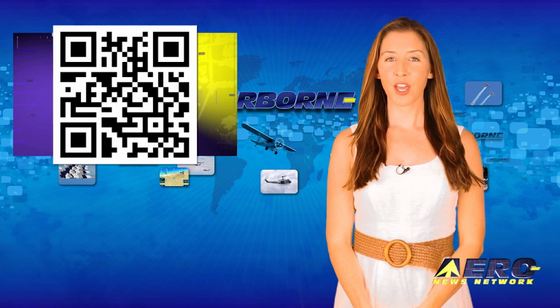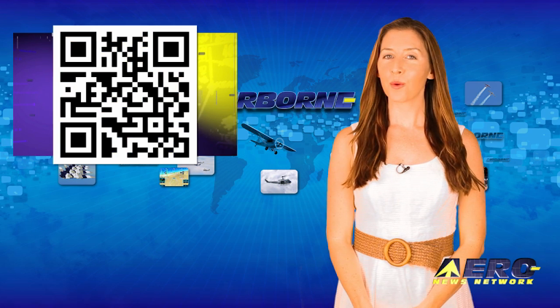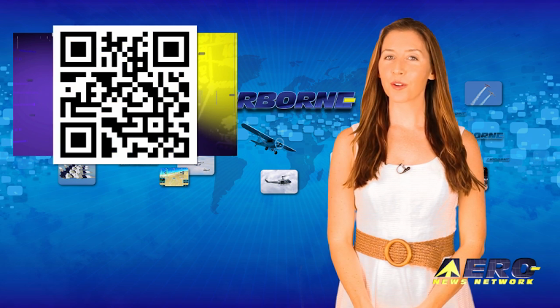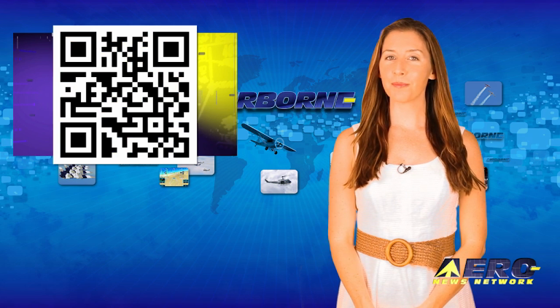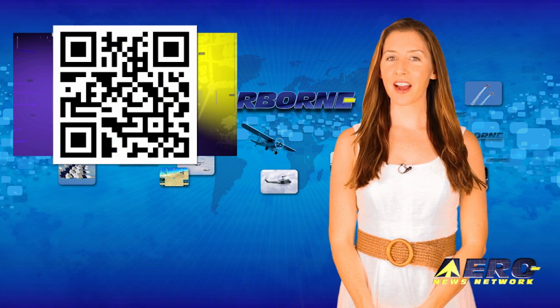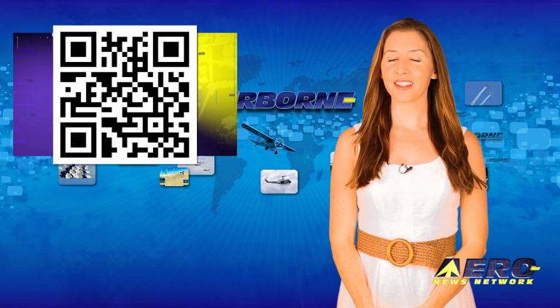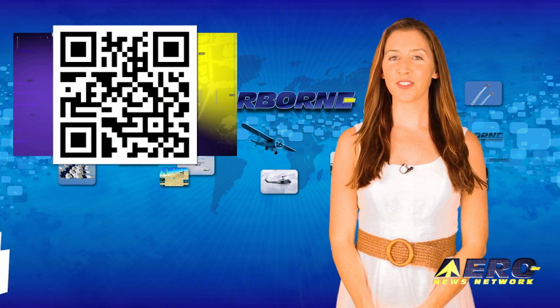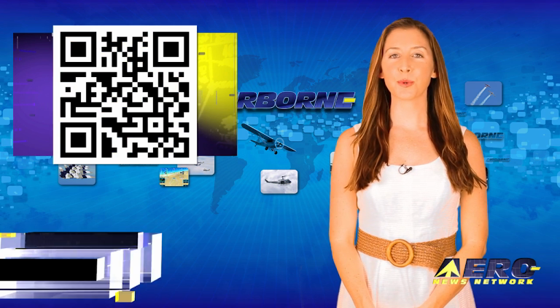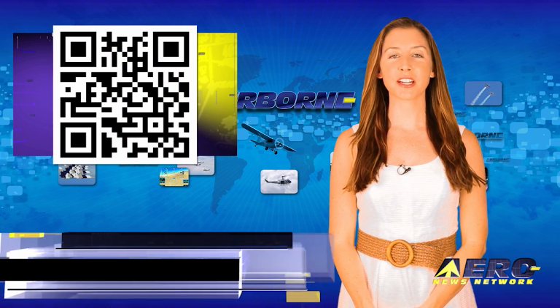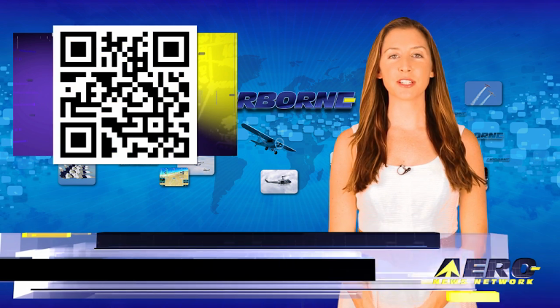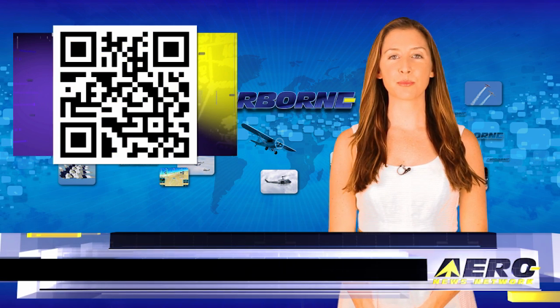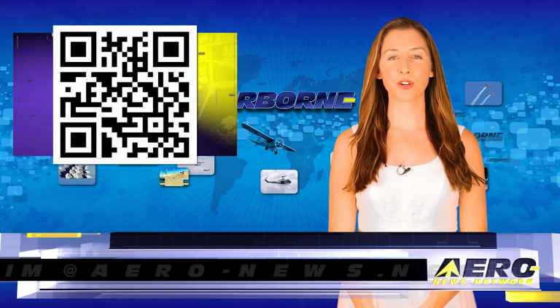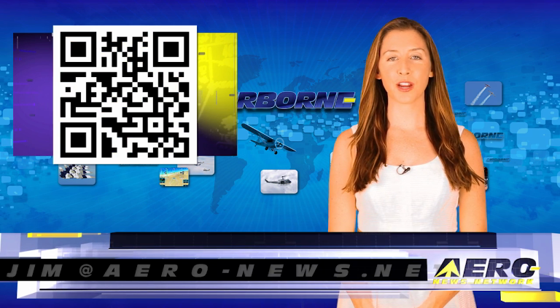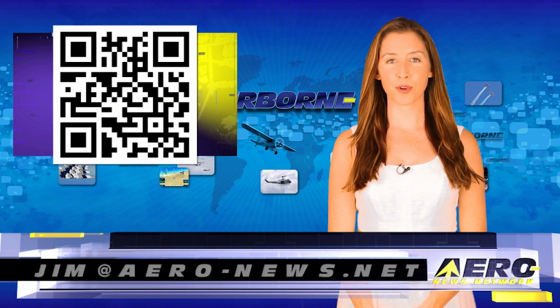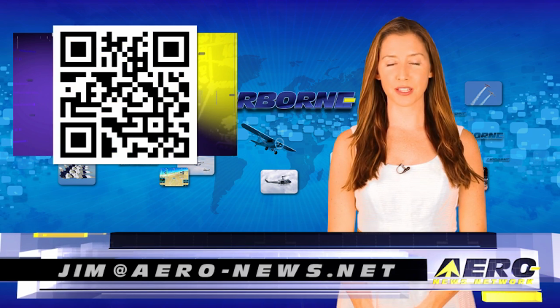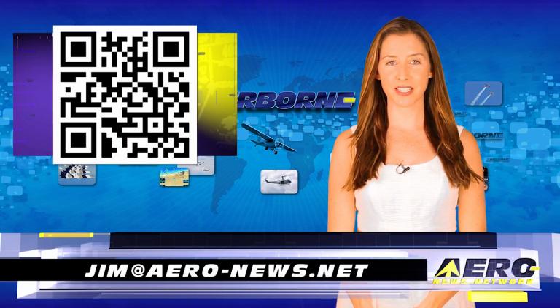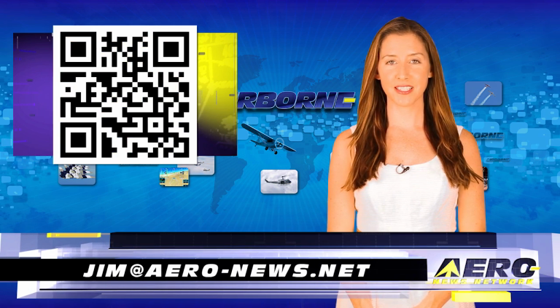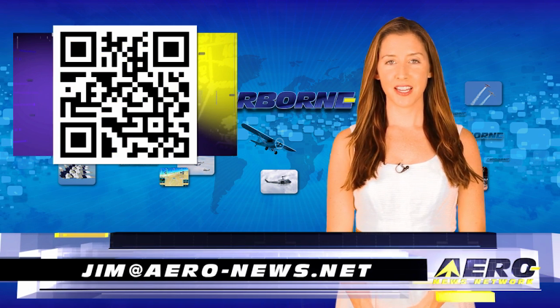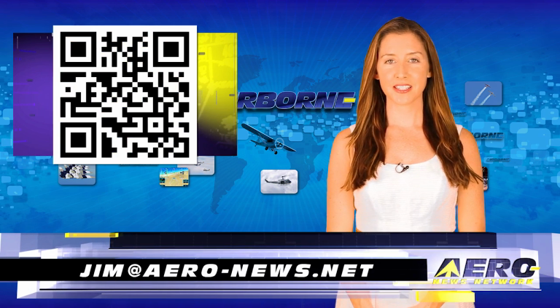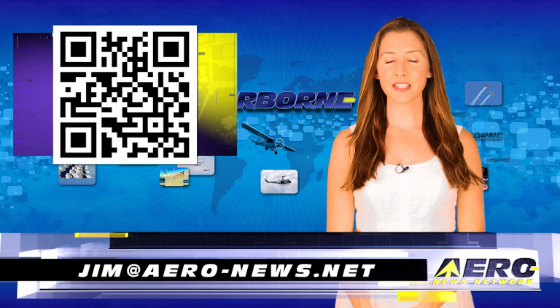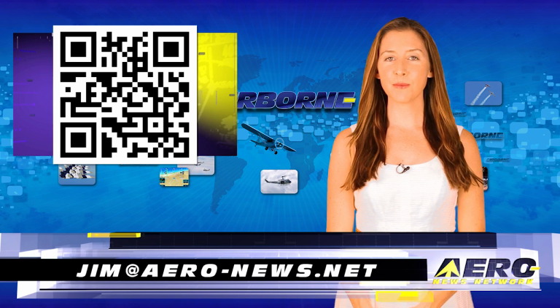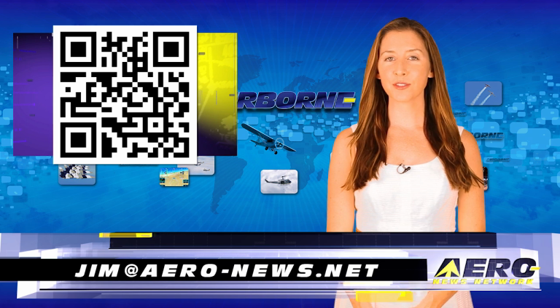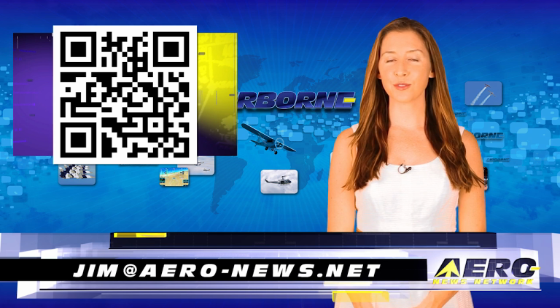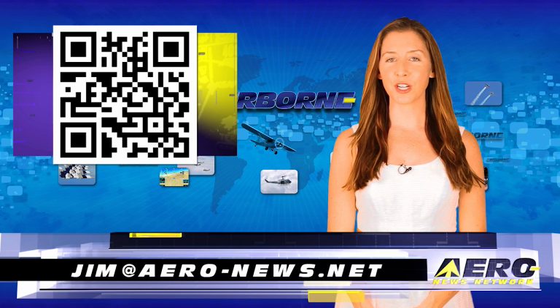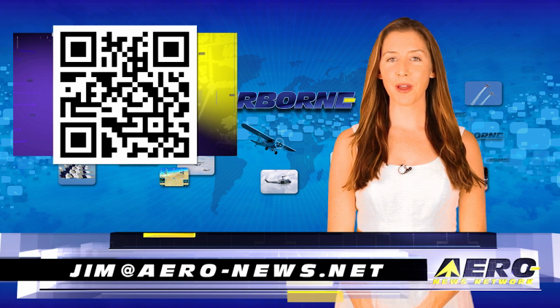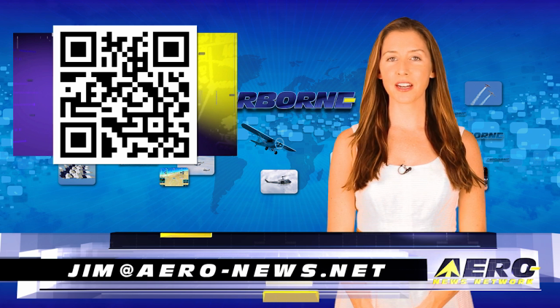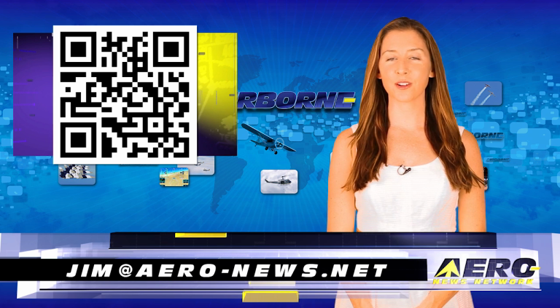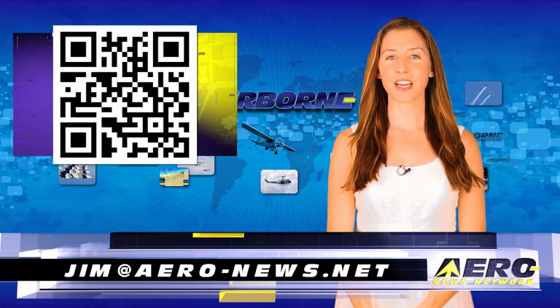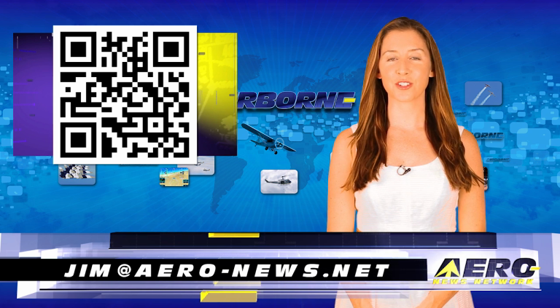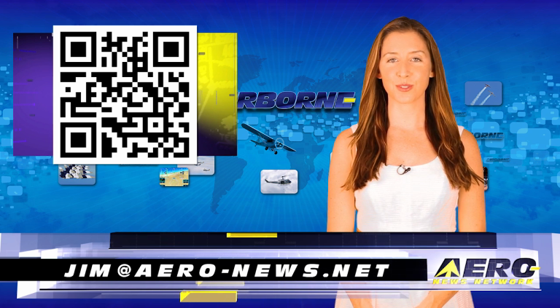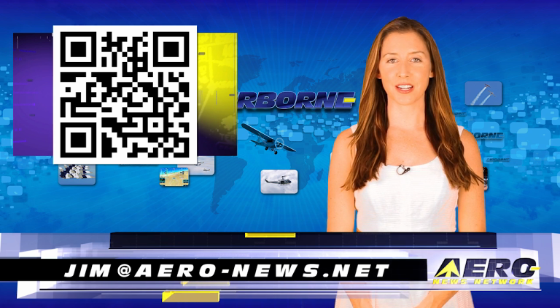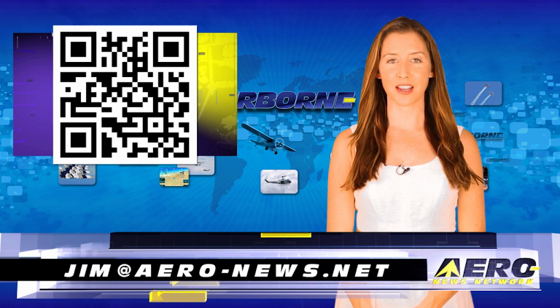Welcome back. If you would like to be a supporter of Airborne Unlimited, send an email to jim at aero-news.net.